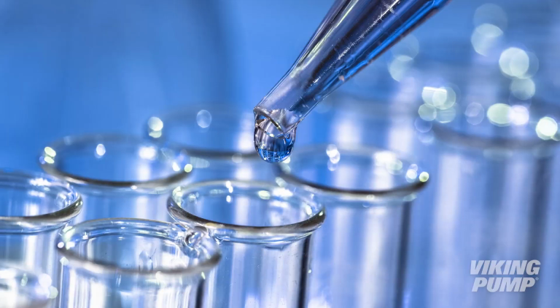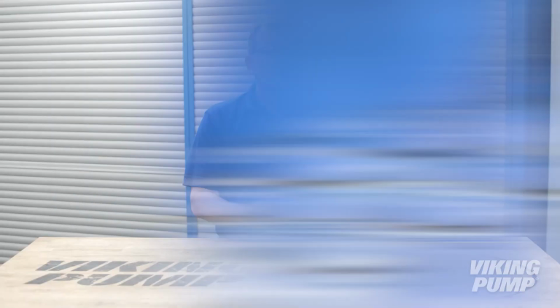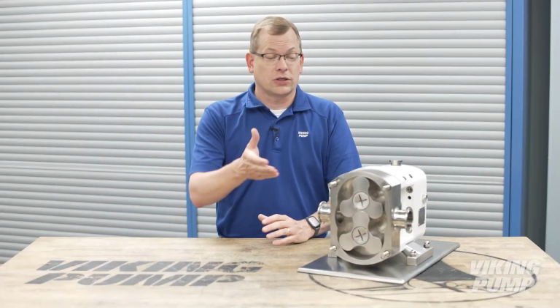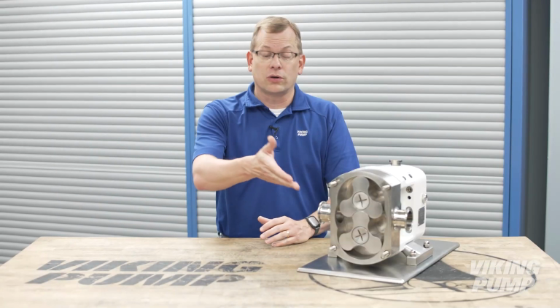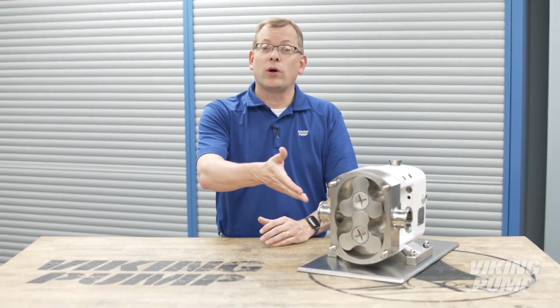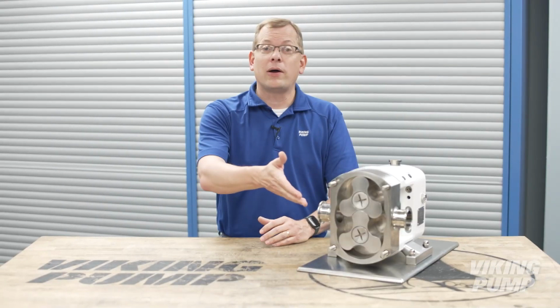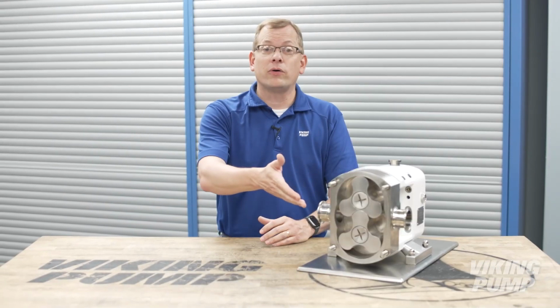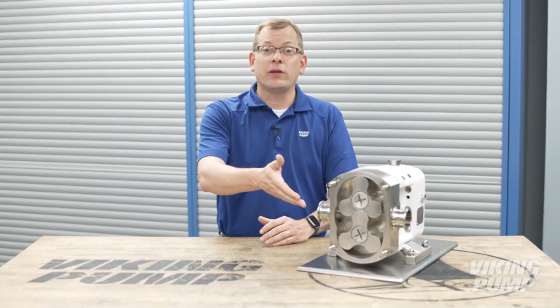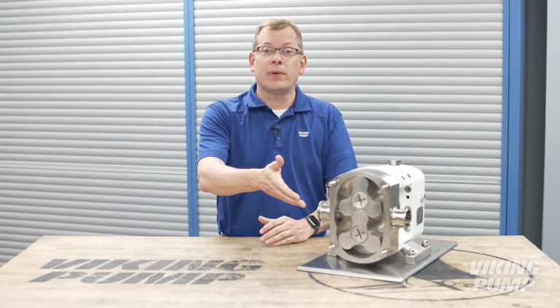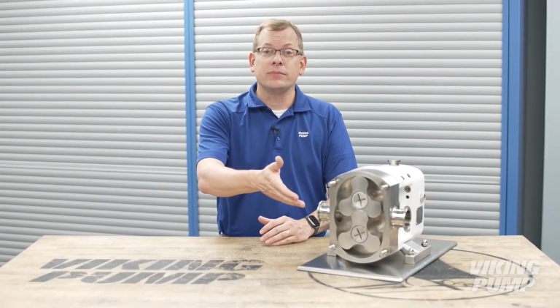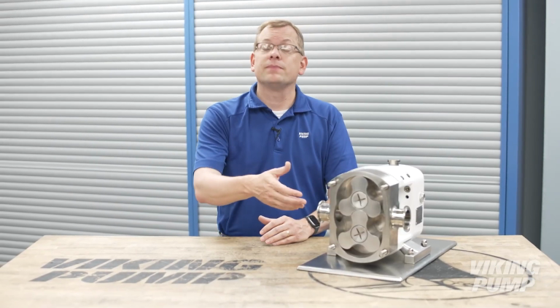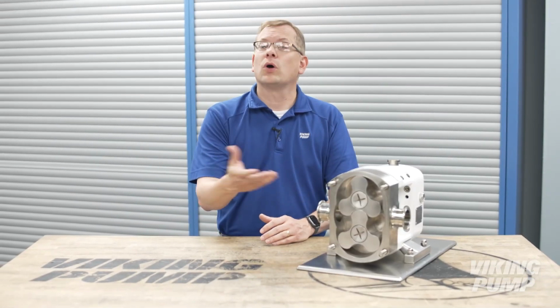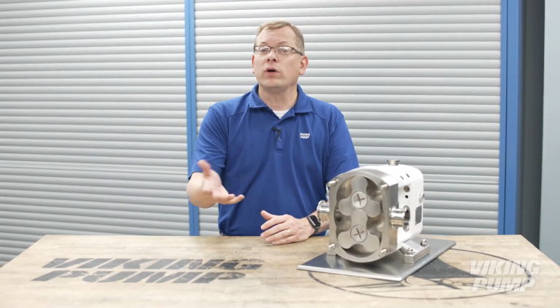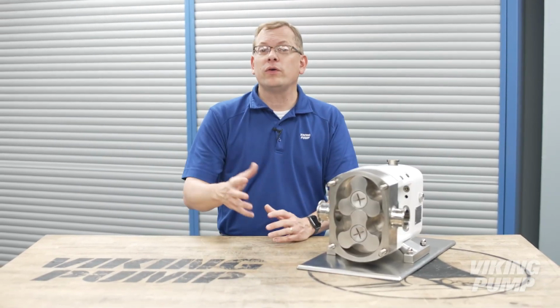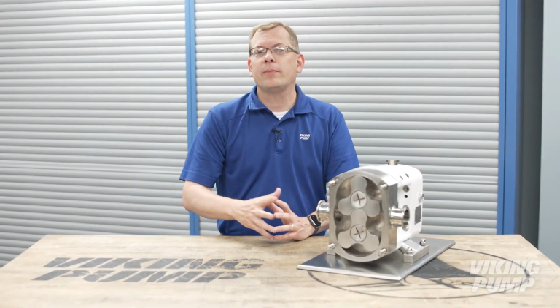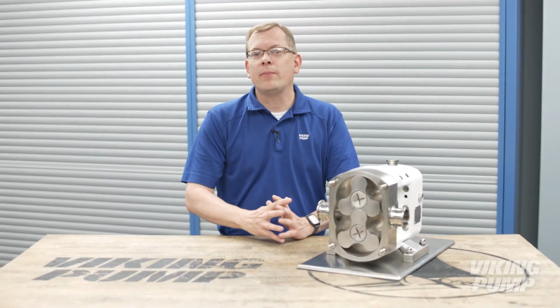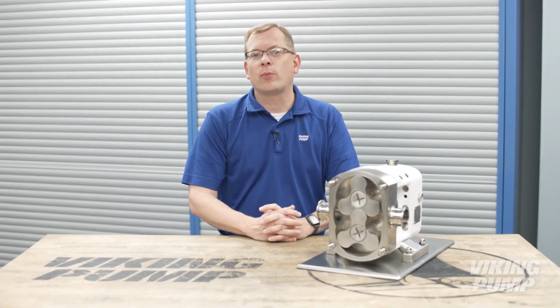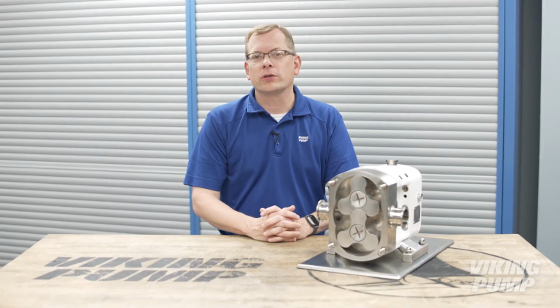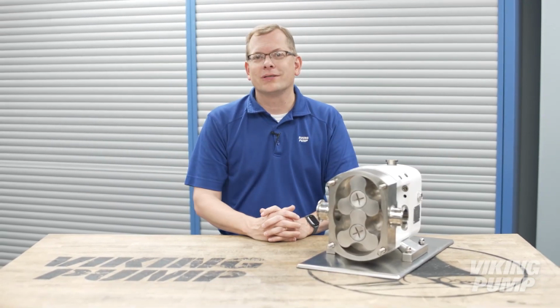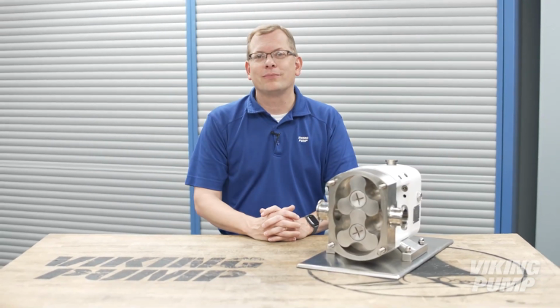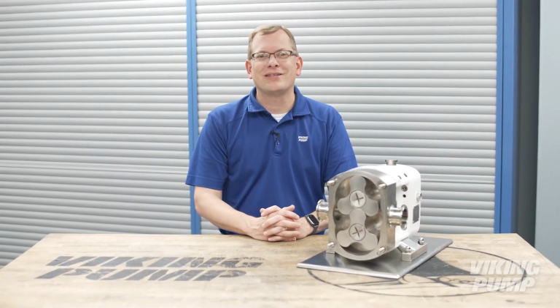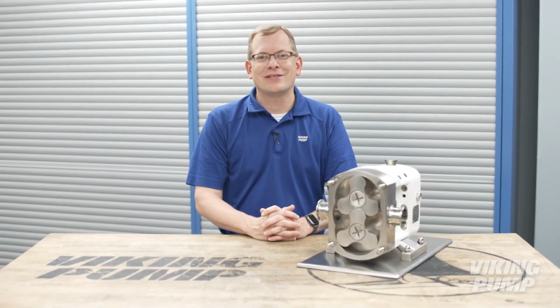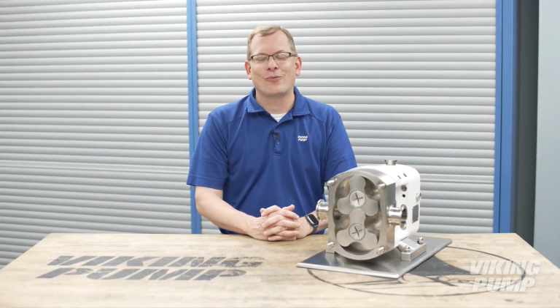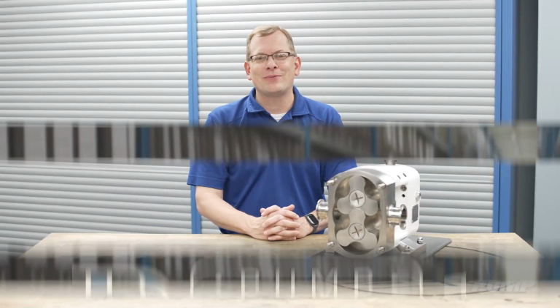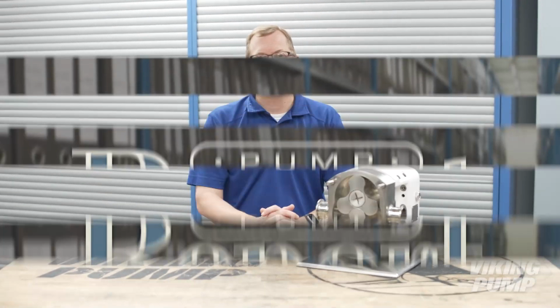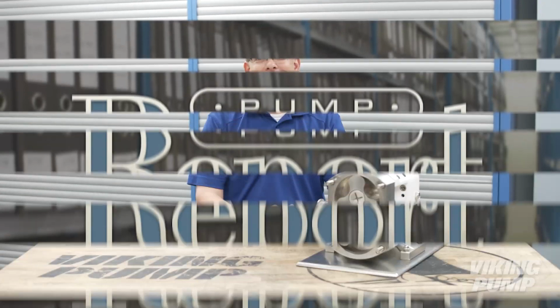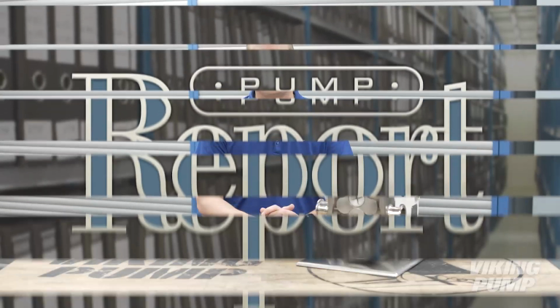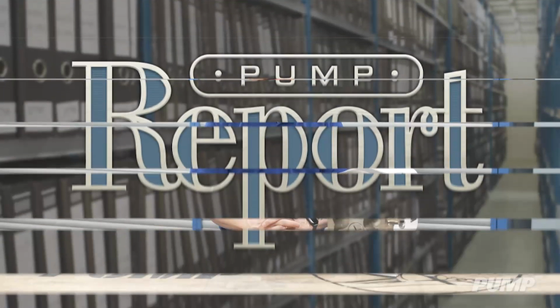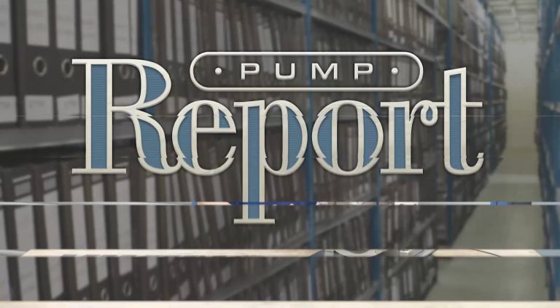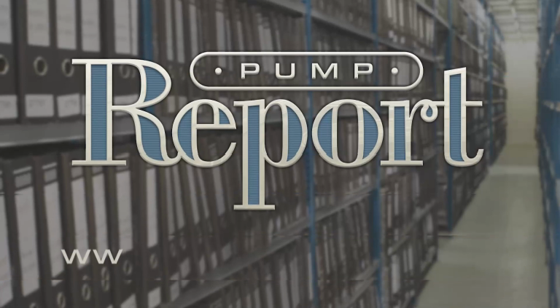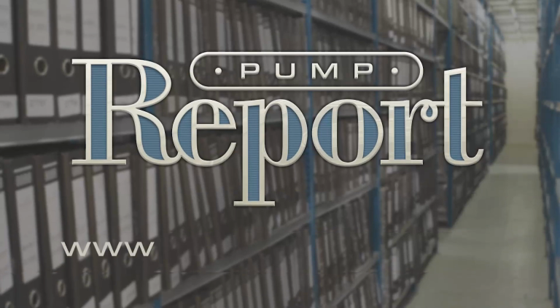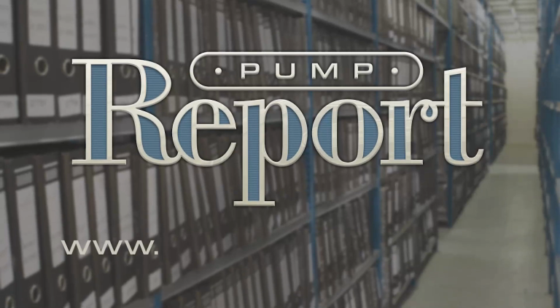To learn more about rotary lobe pumps, or to view other pump reports, please visit our website at vikingpump.com.